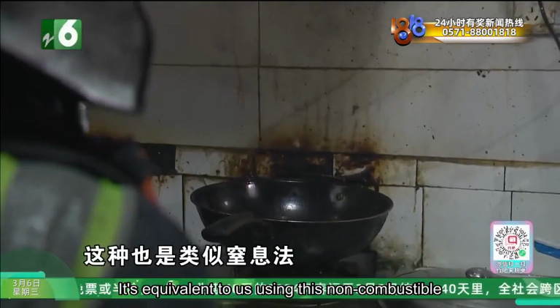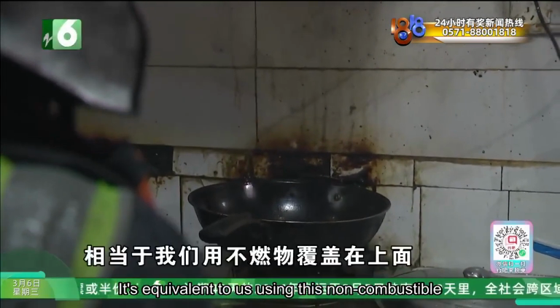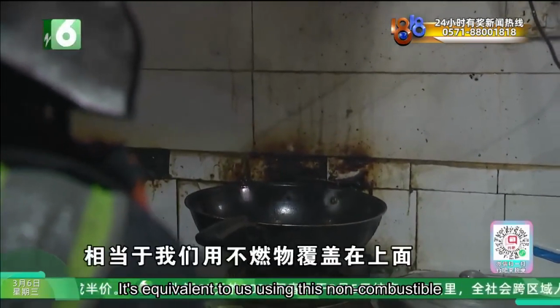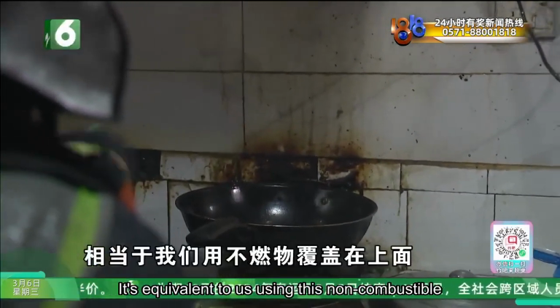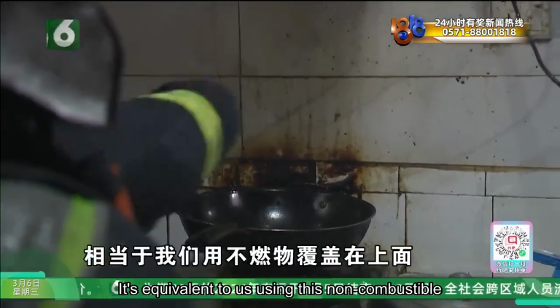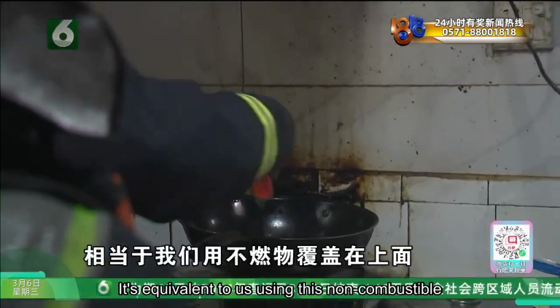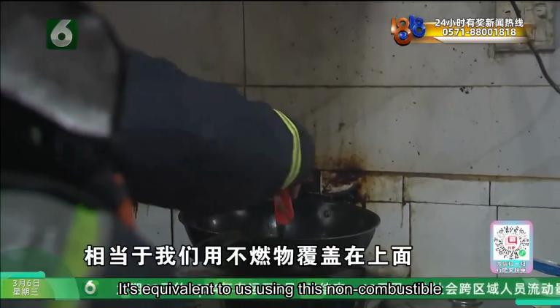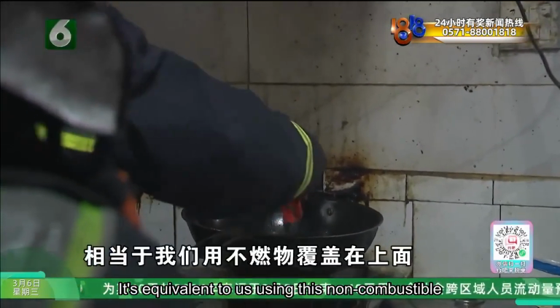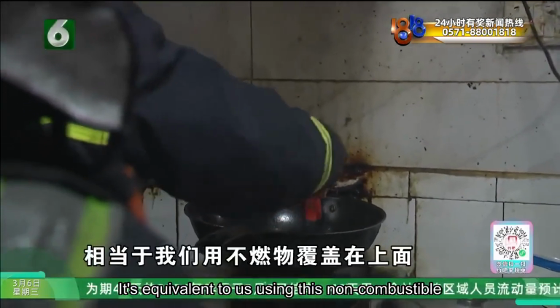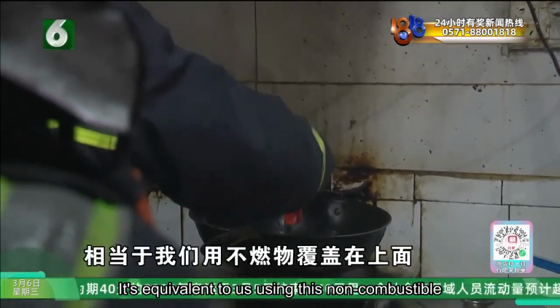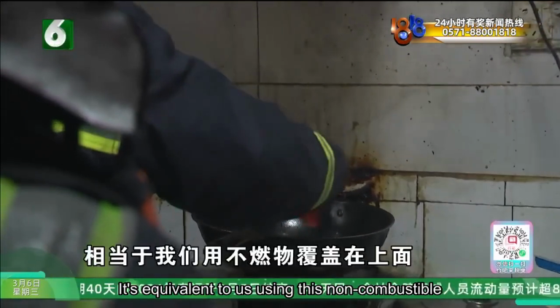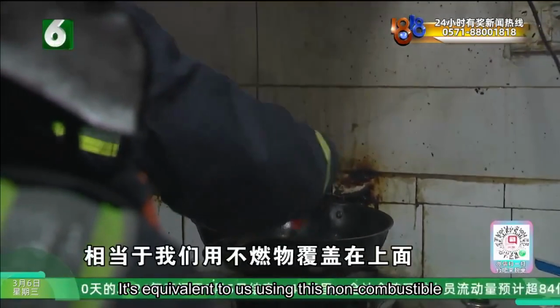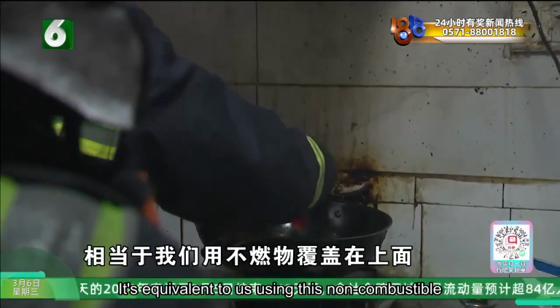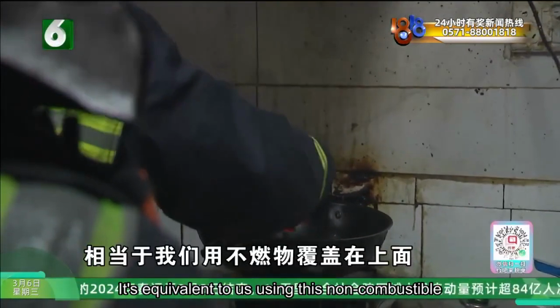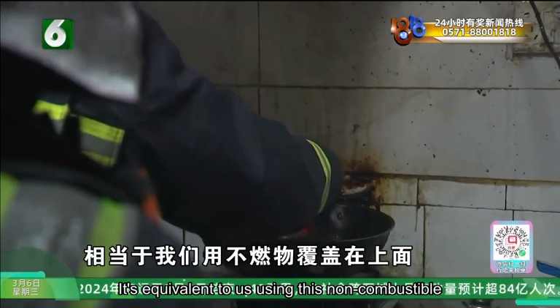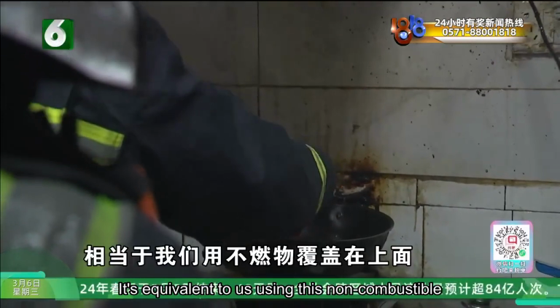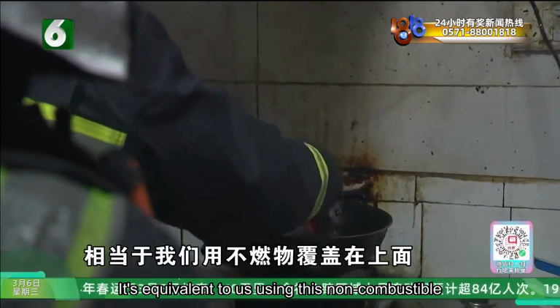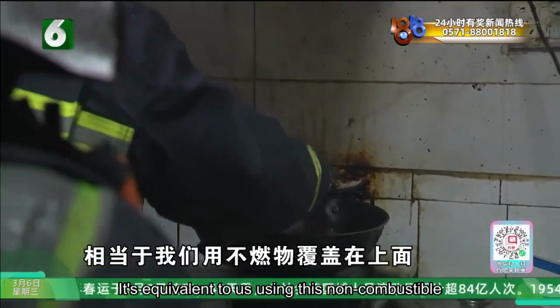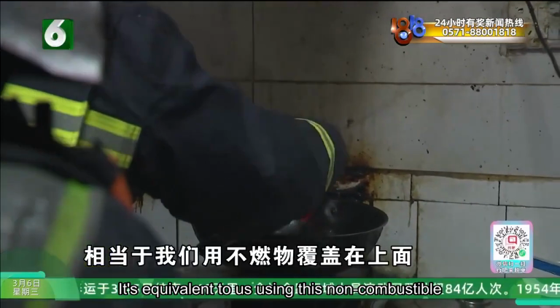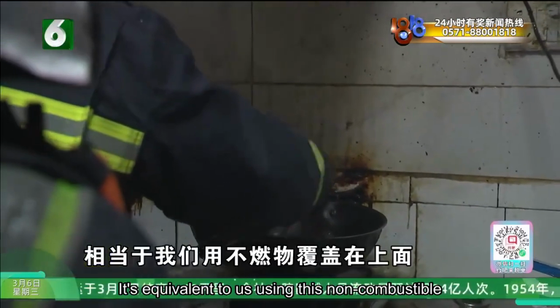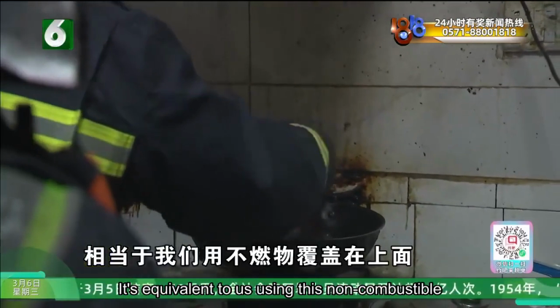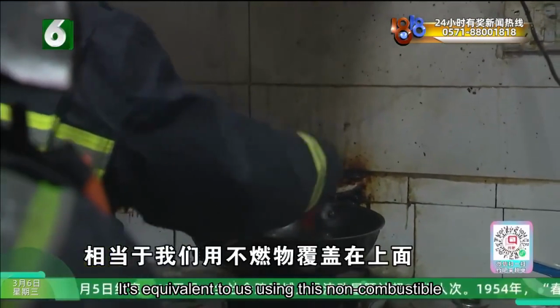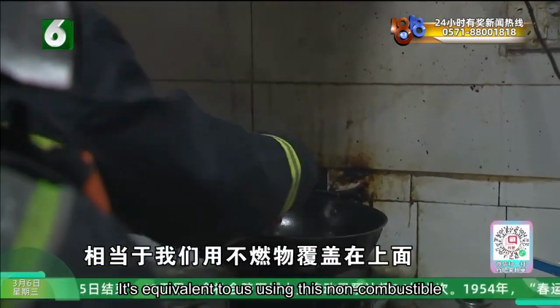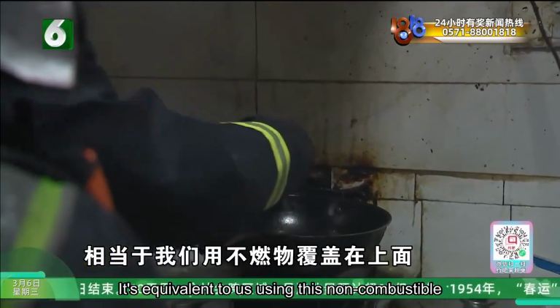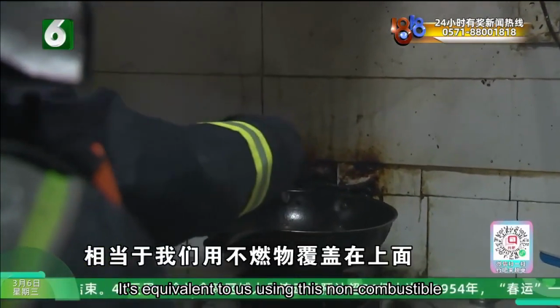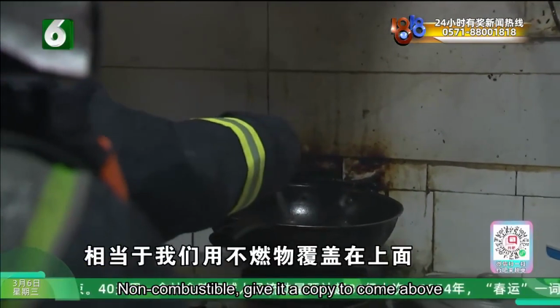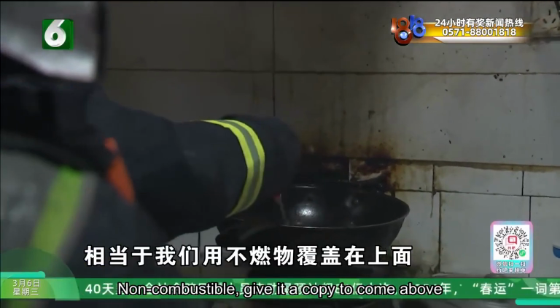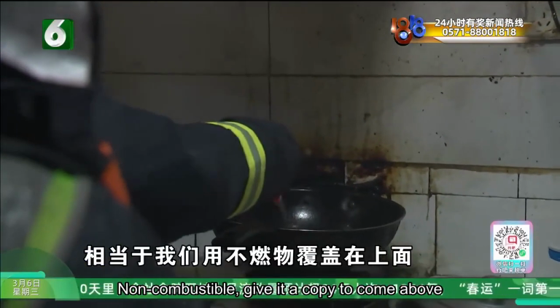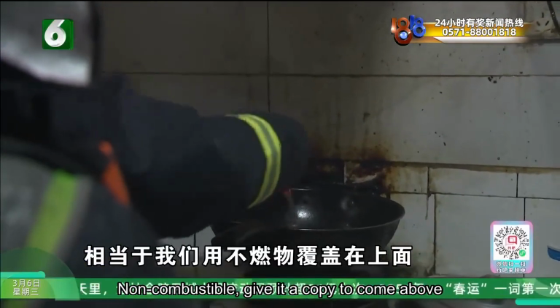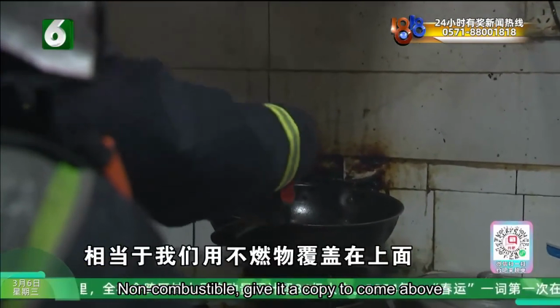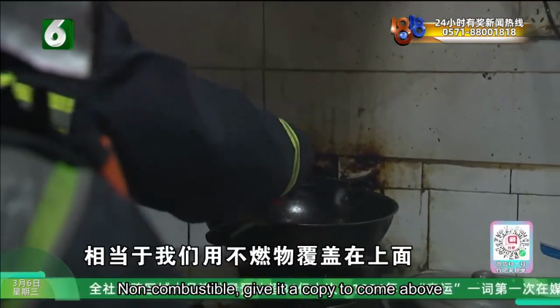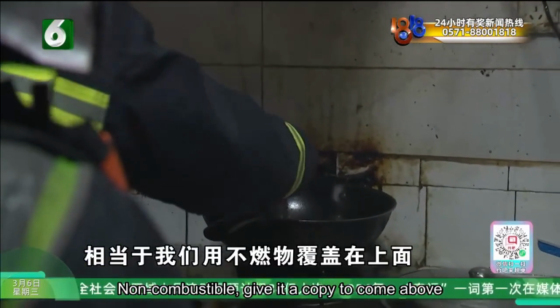It is equivalent to using a non-combustible material to cover the fire and cut off oxygen.